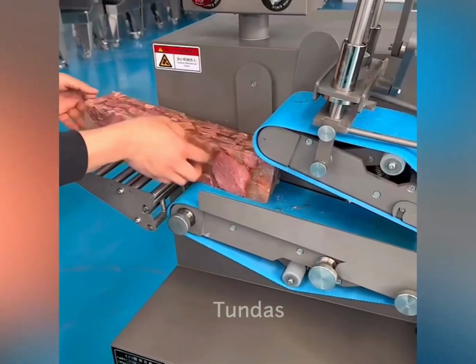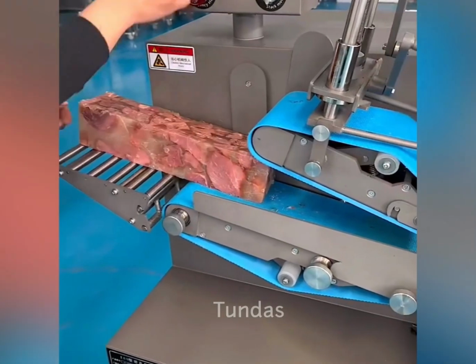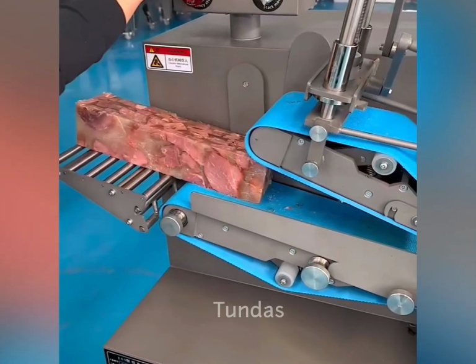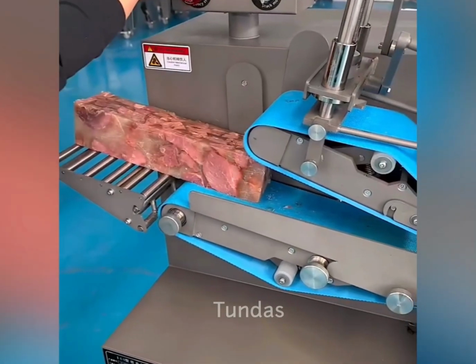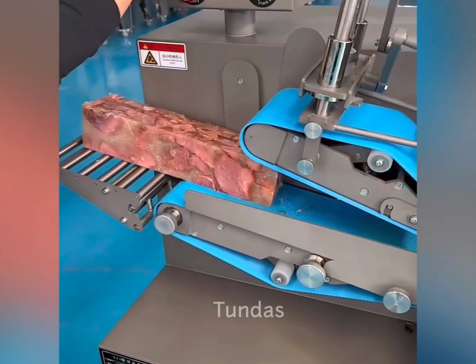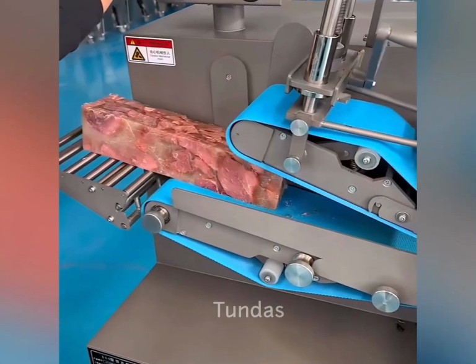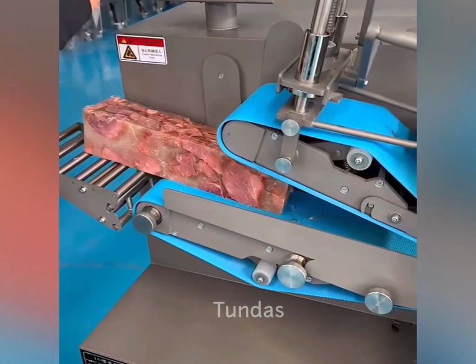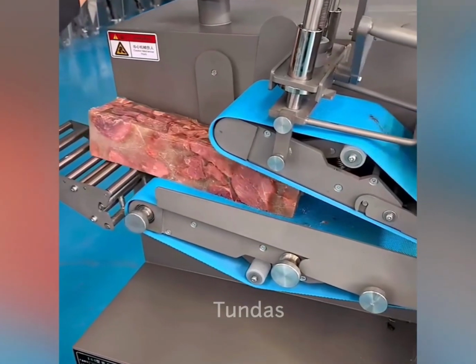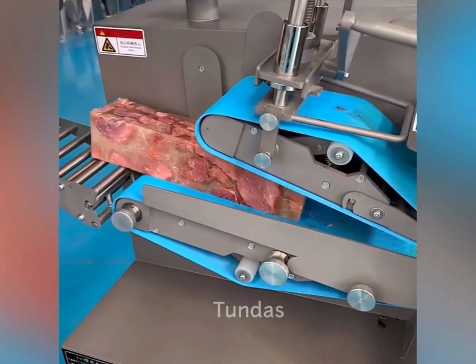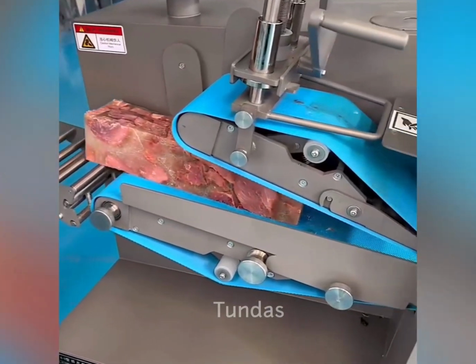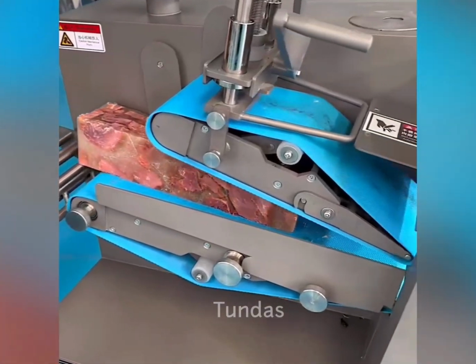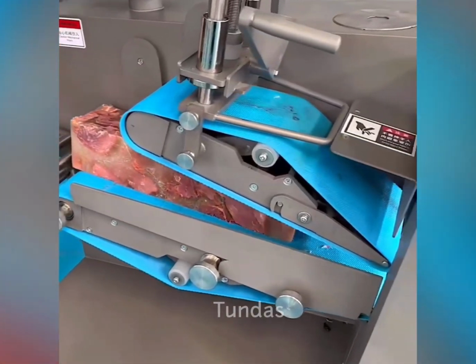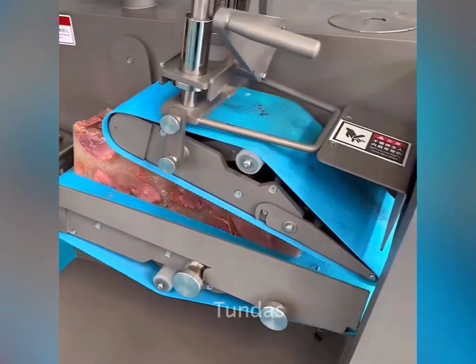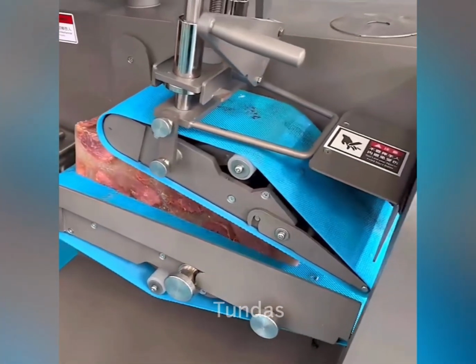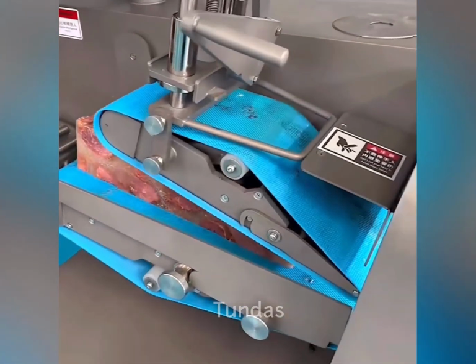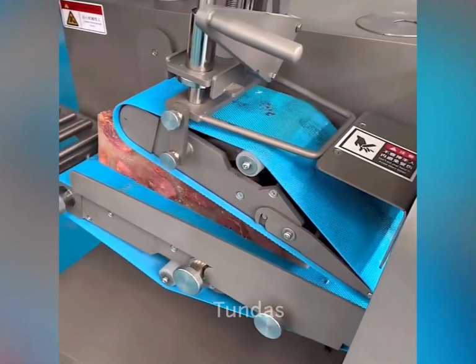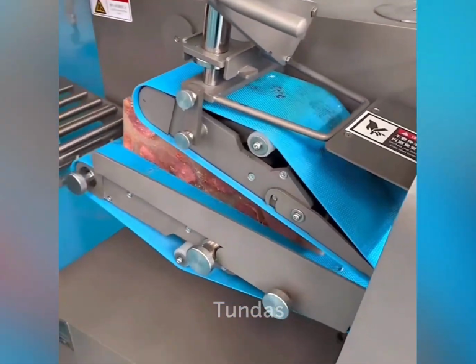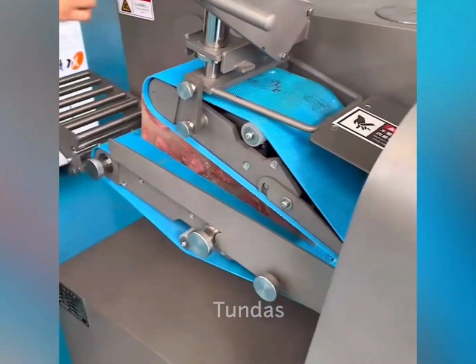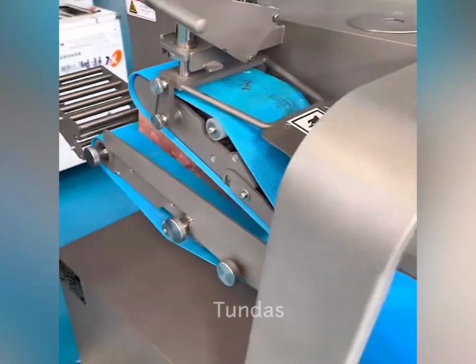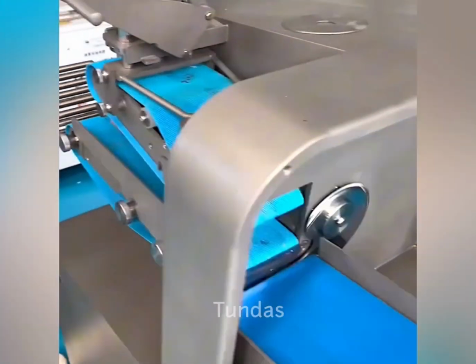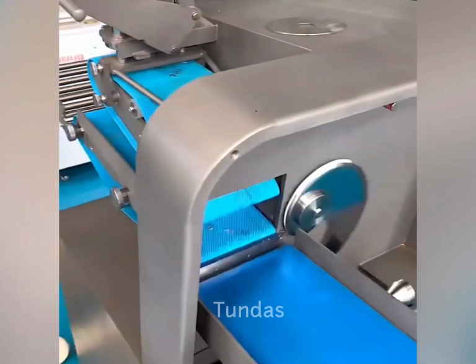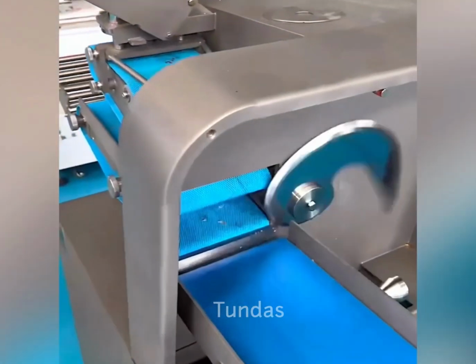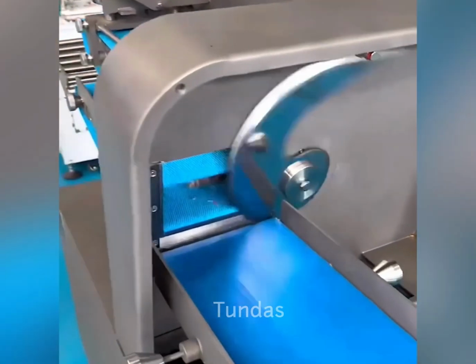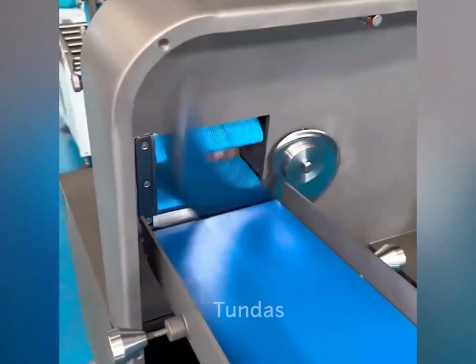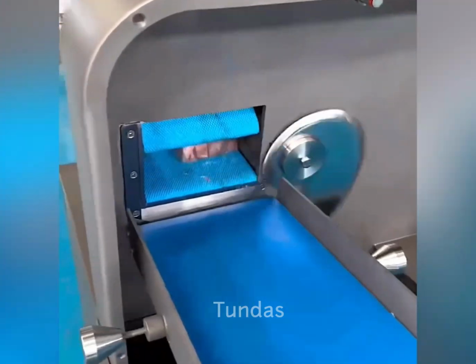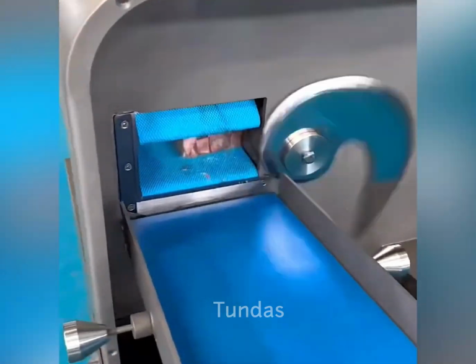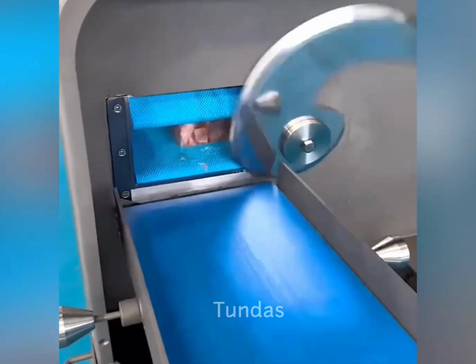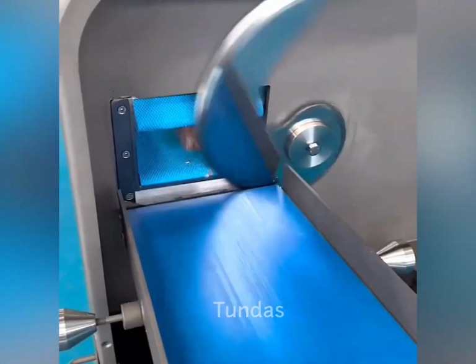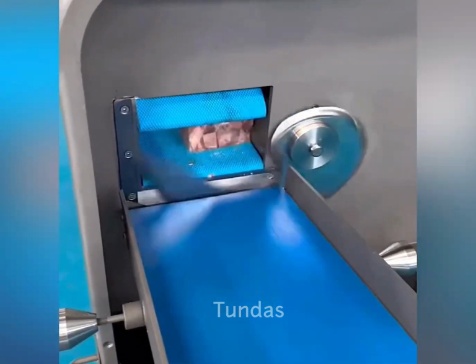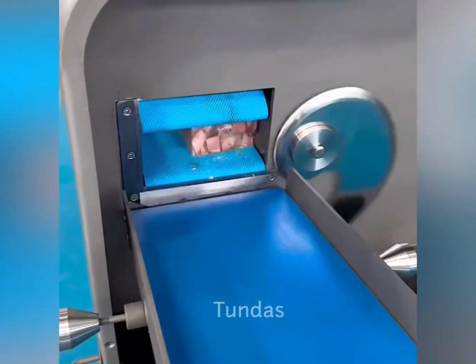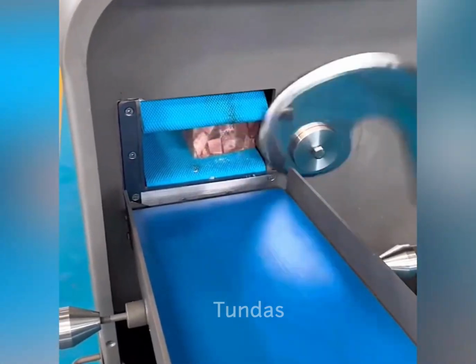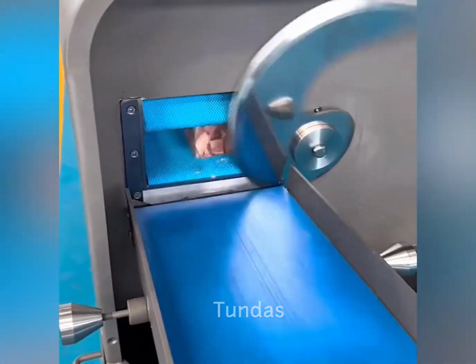This machine quickly and evenly cuts the meat product and distributes it along the belt.